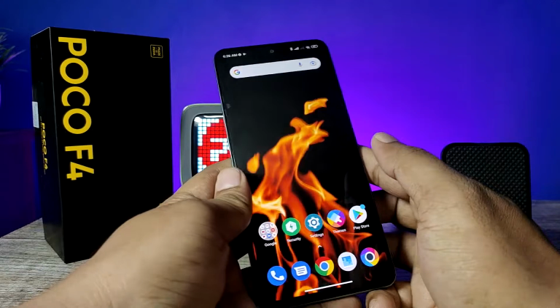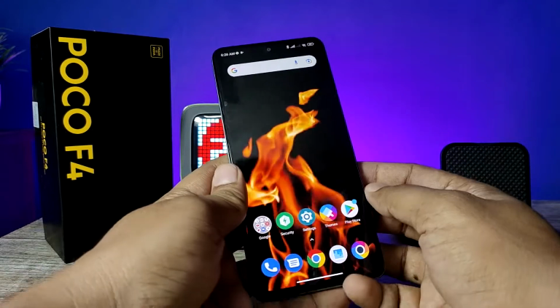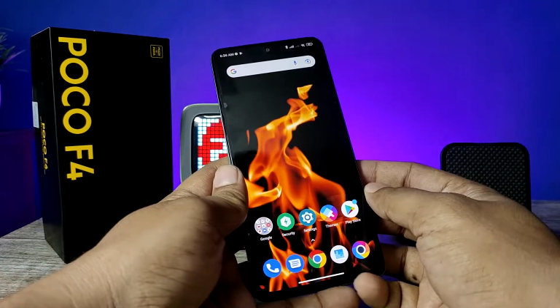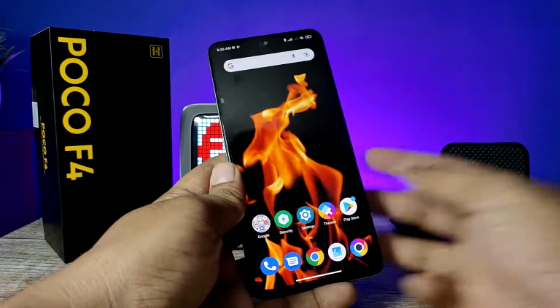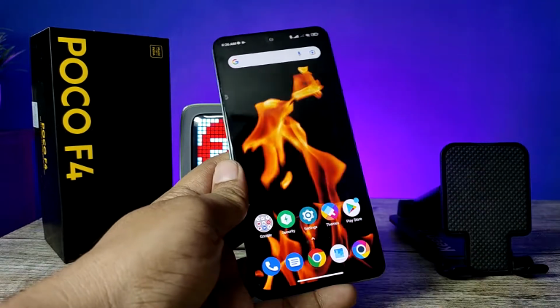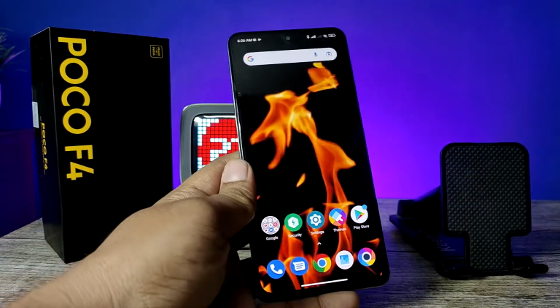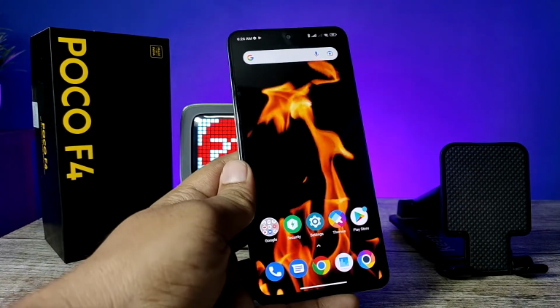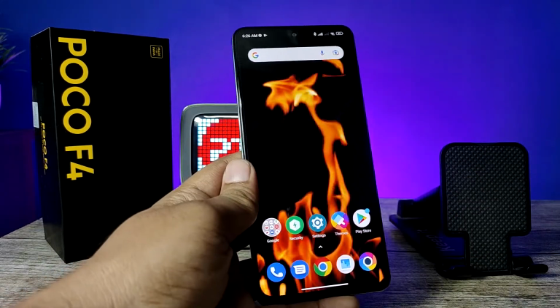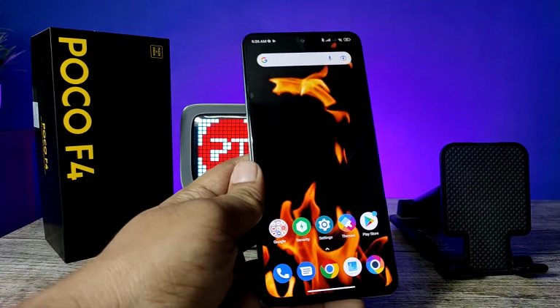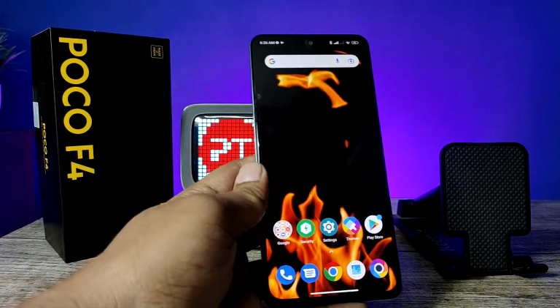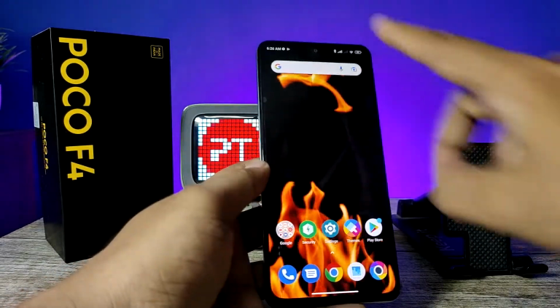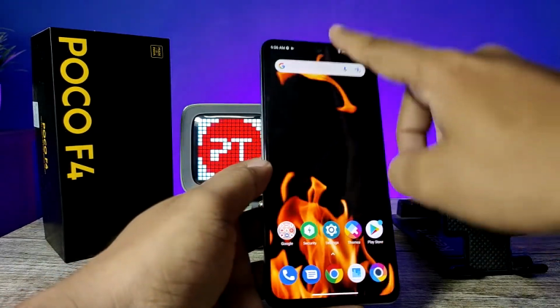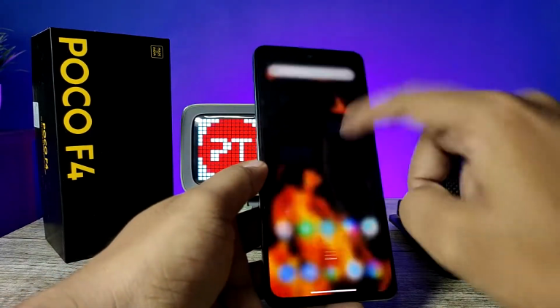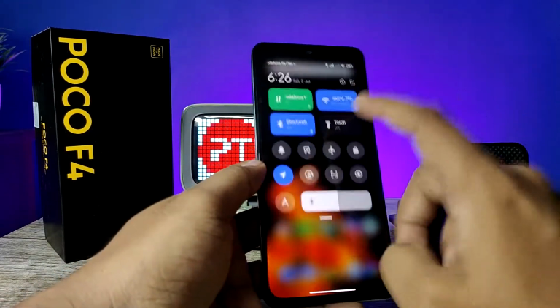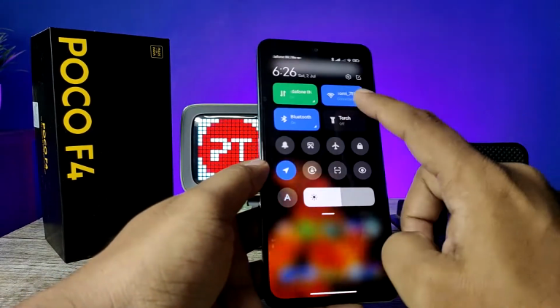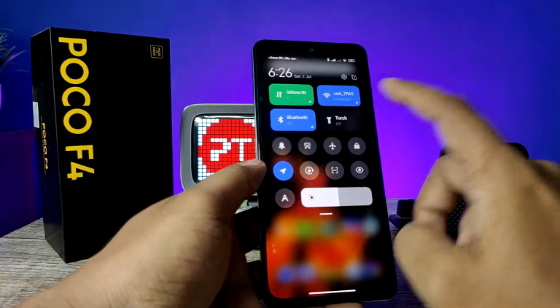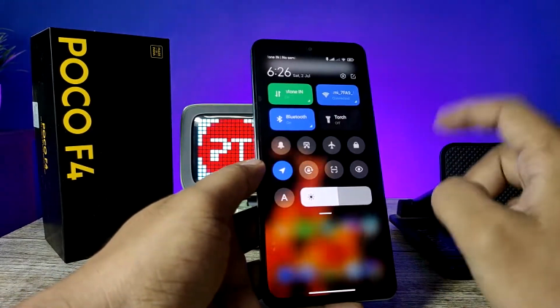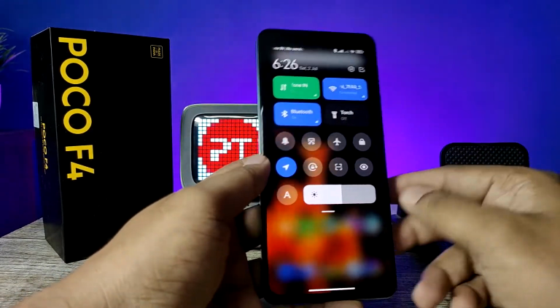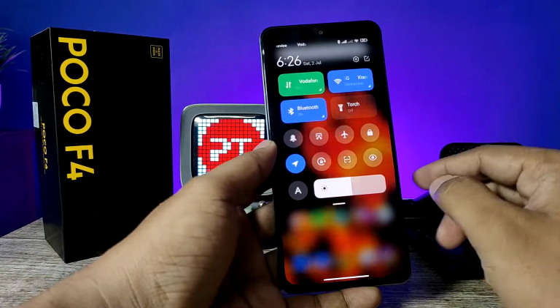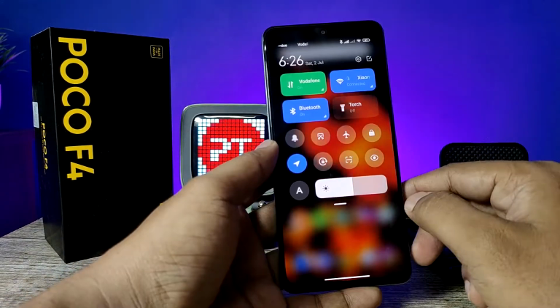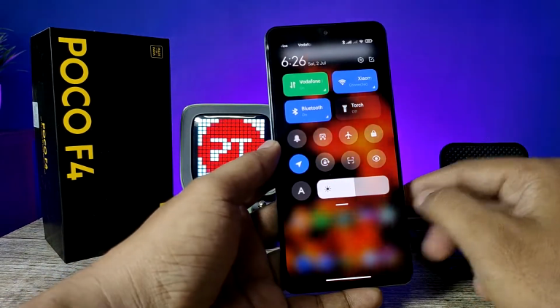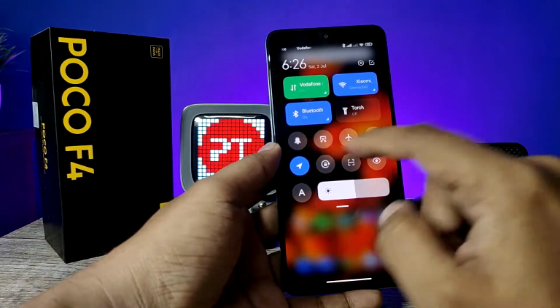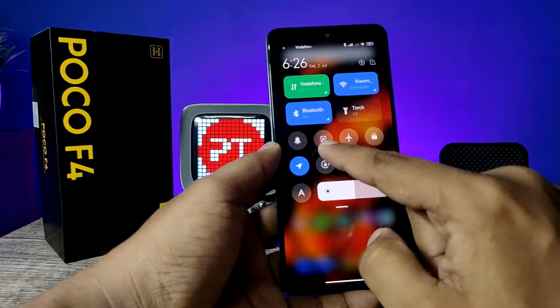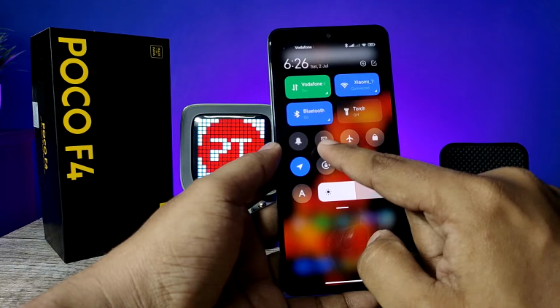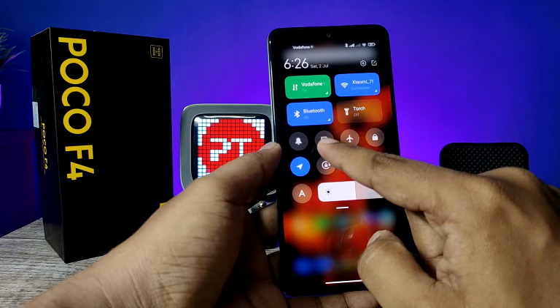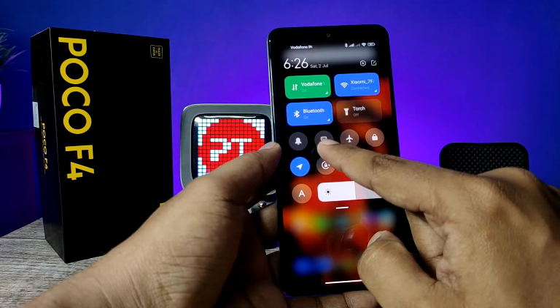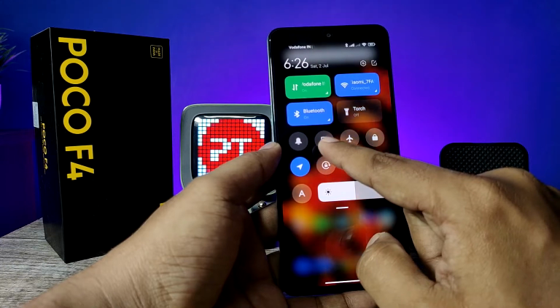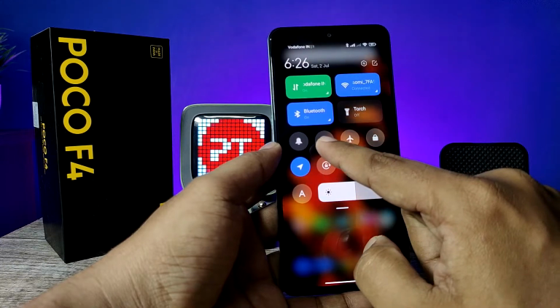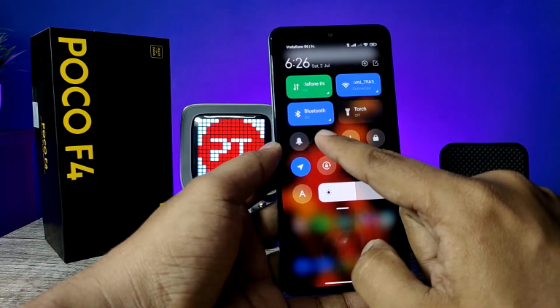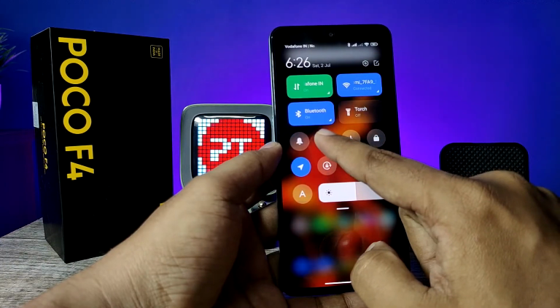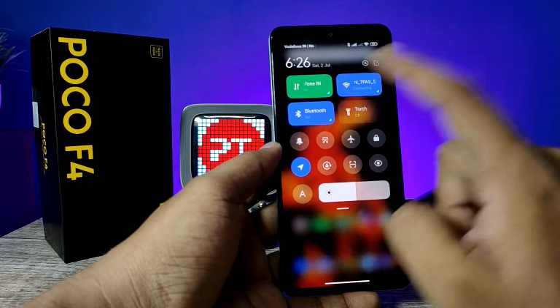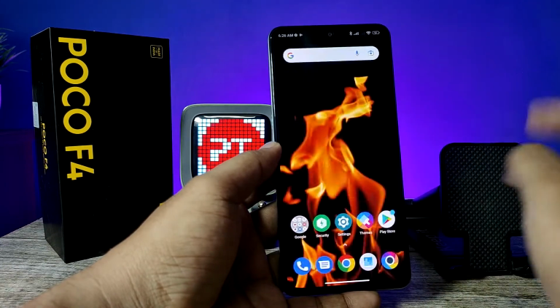The second method is using the quick panel. You need to swipe down the quick panel. Now you can see the option like a scissor — you need to click on that, and it will also take a screenshot.